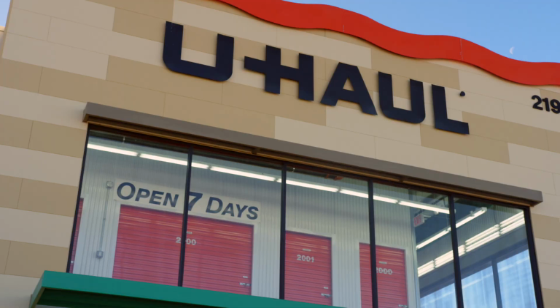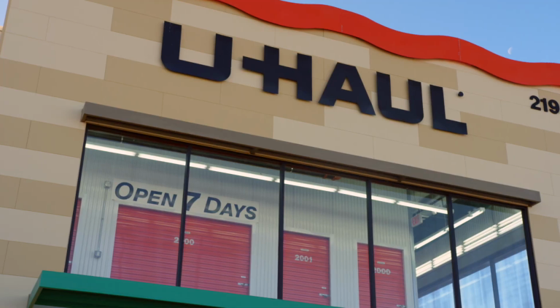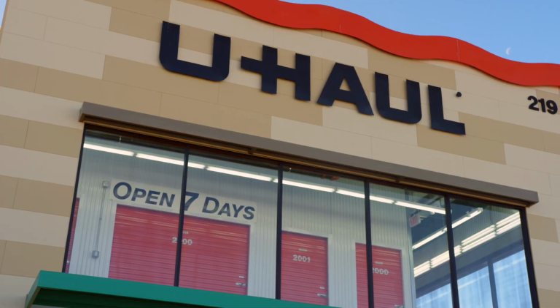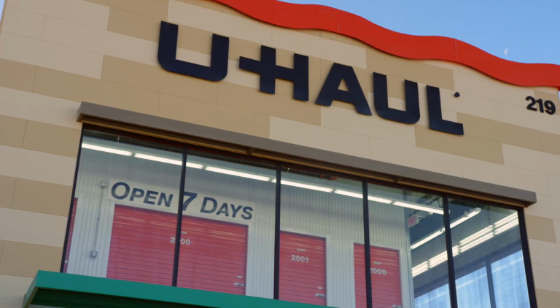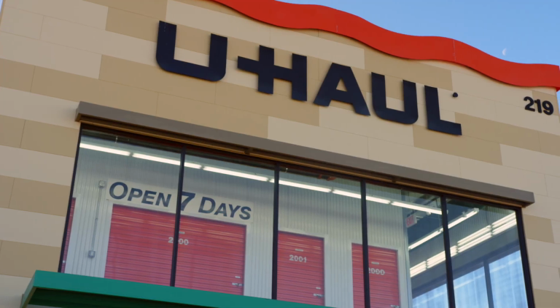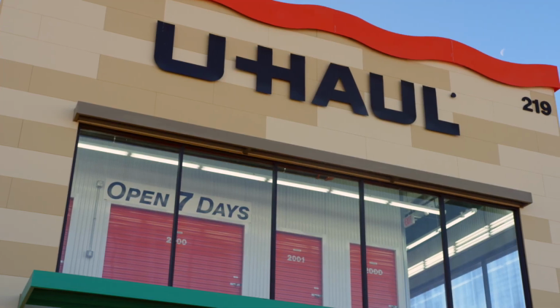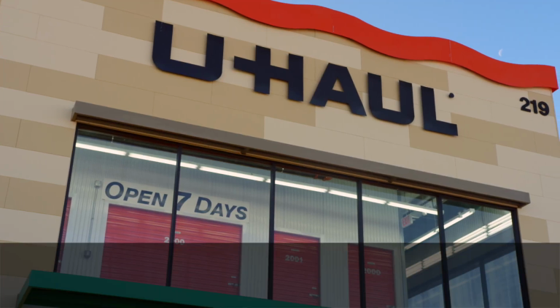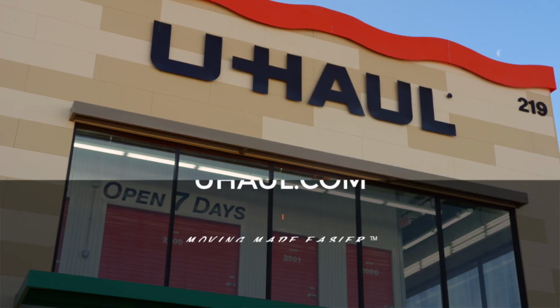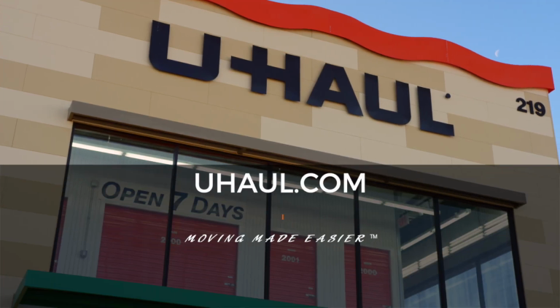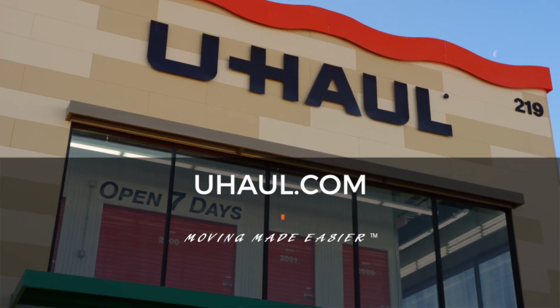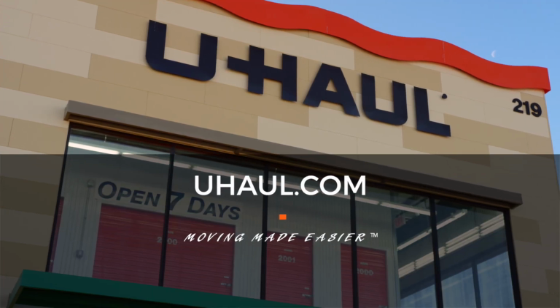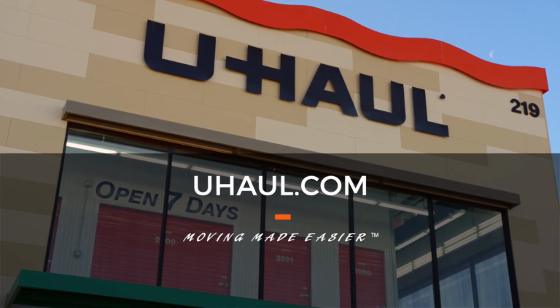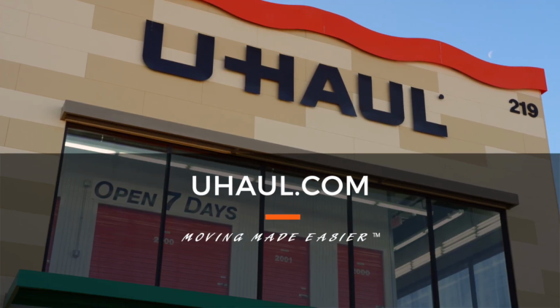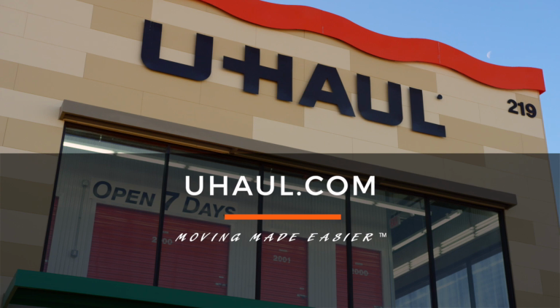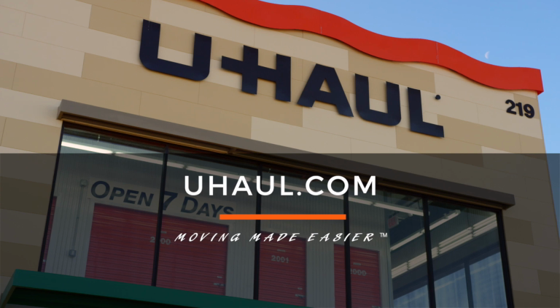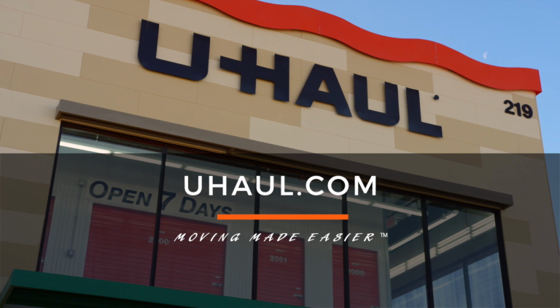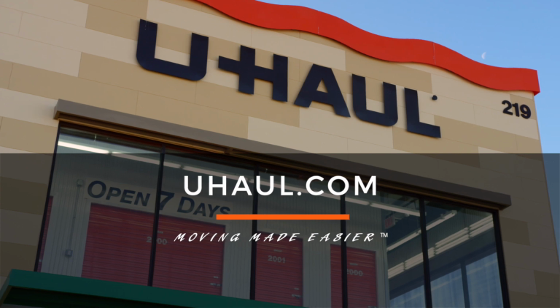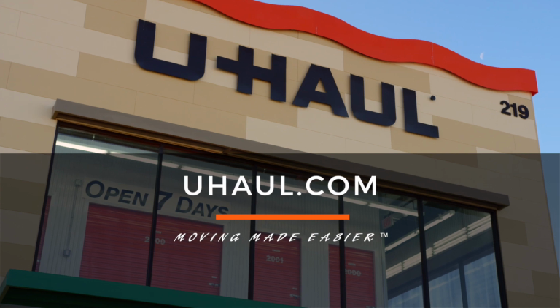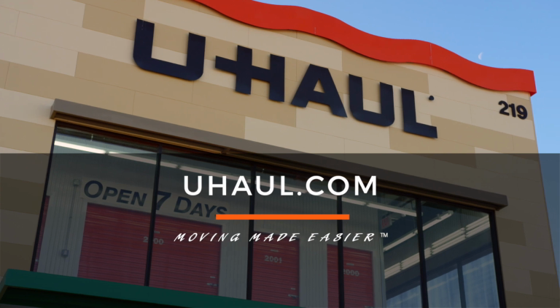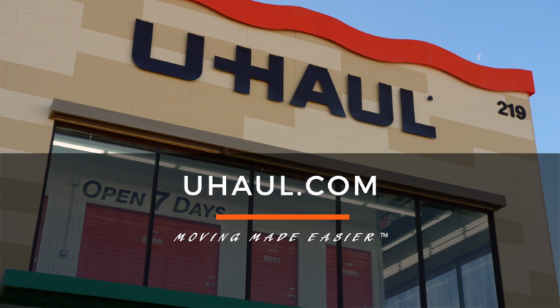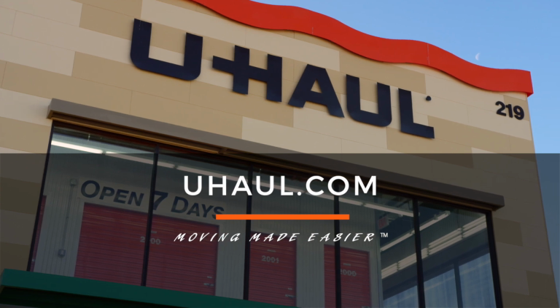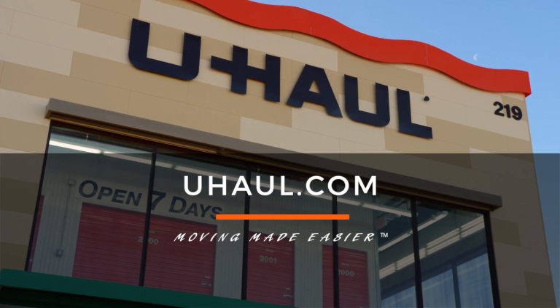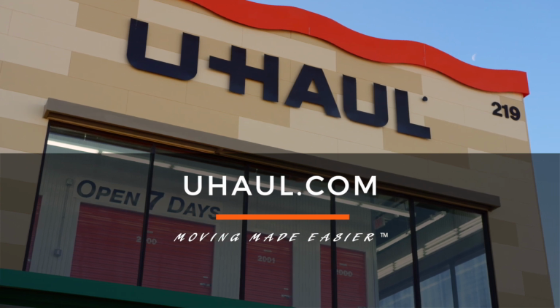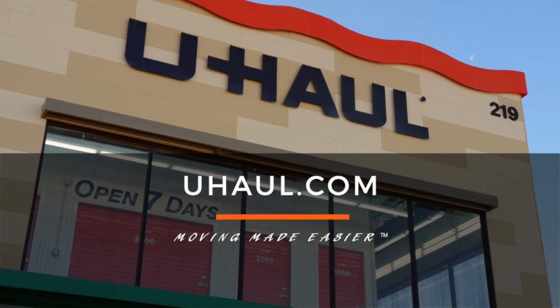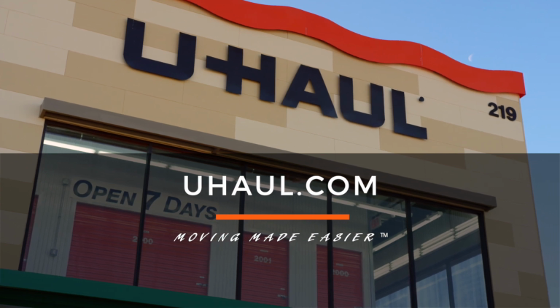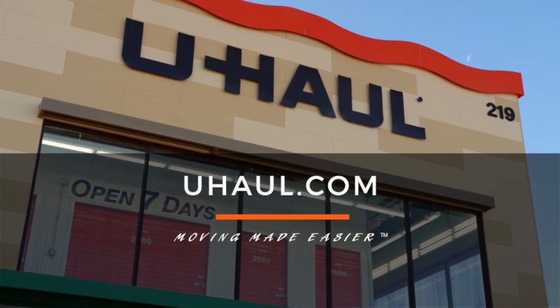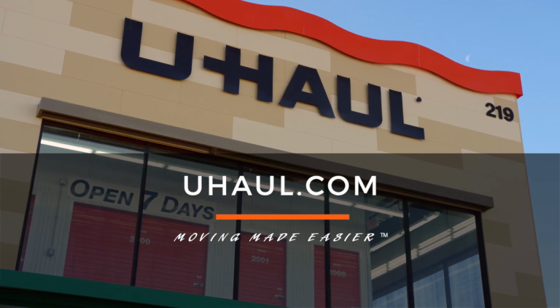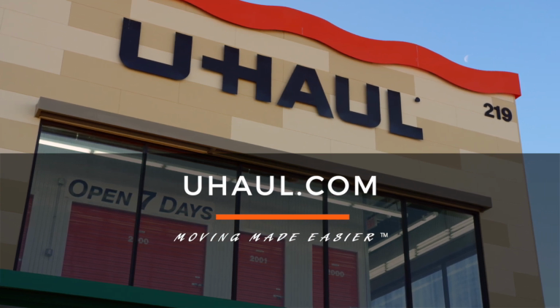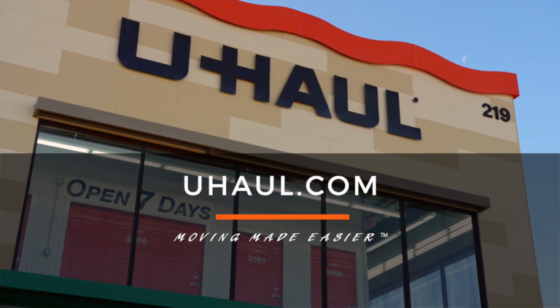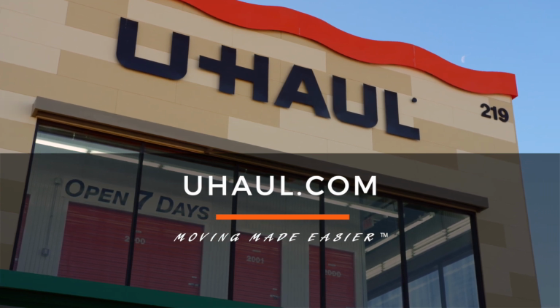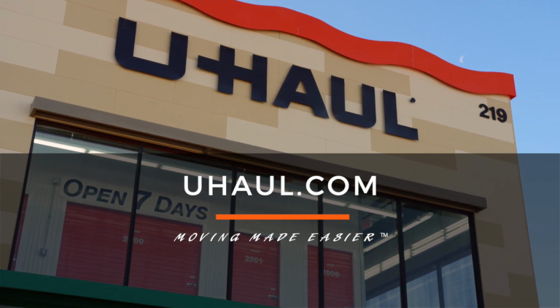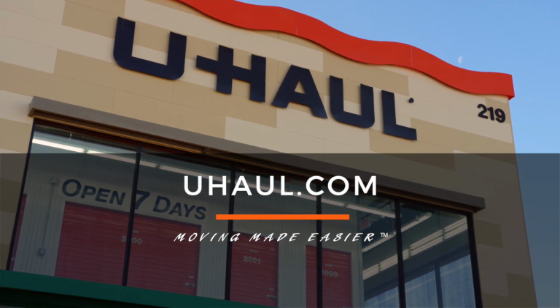For more information, you can visit your closest U-Haul store or uhaul.com.